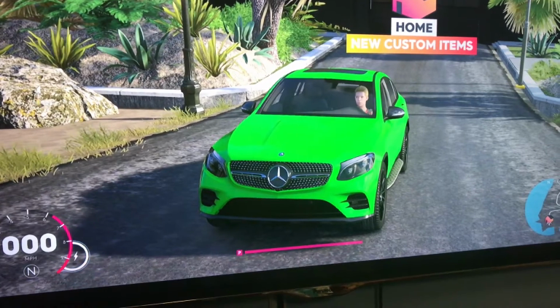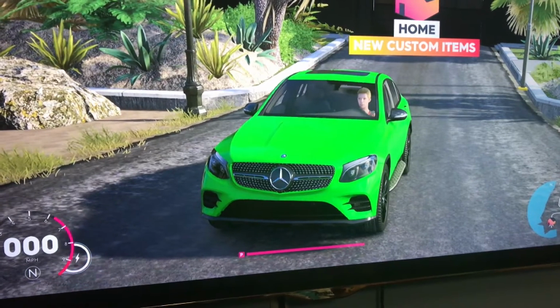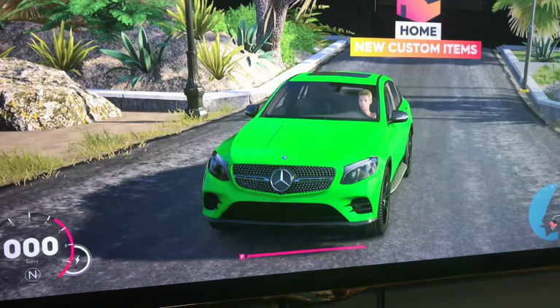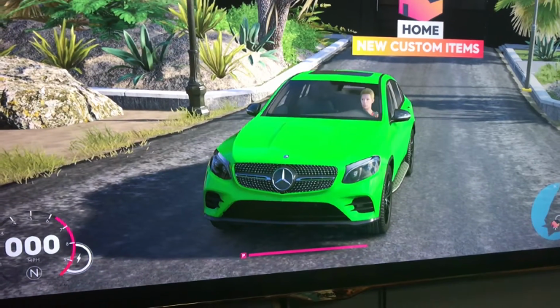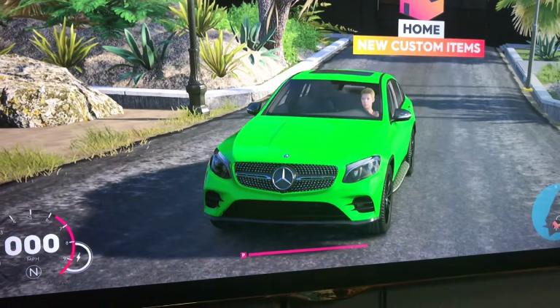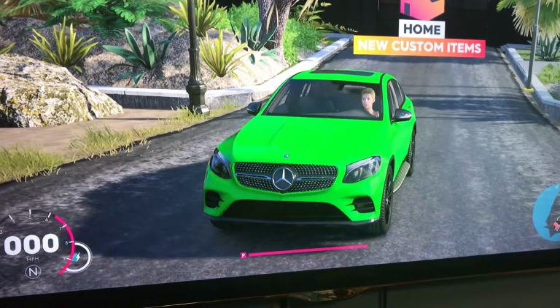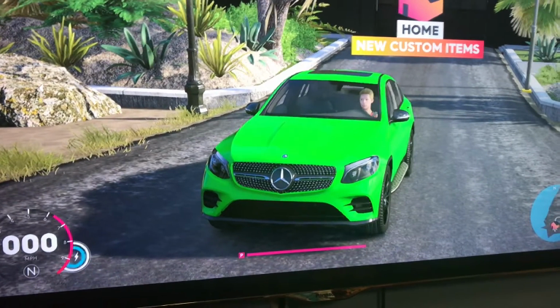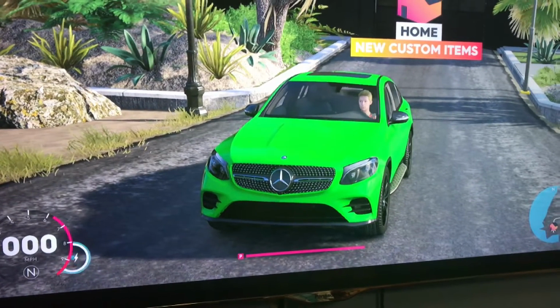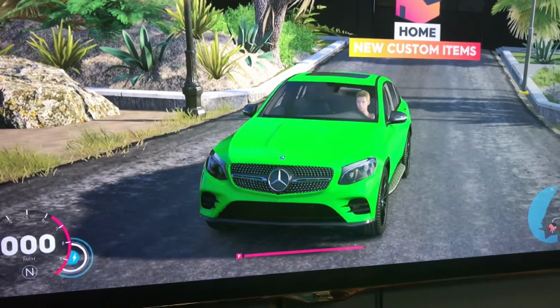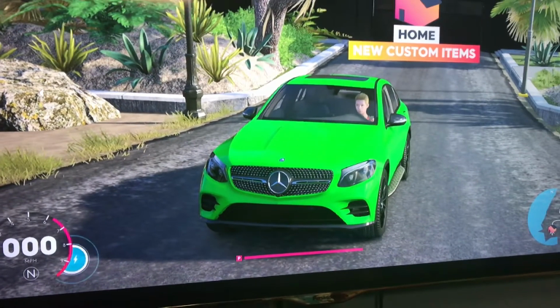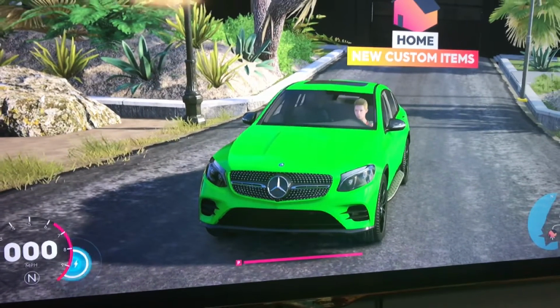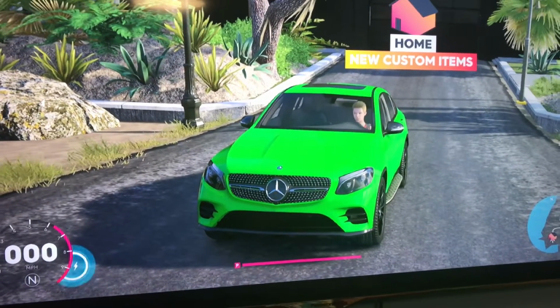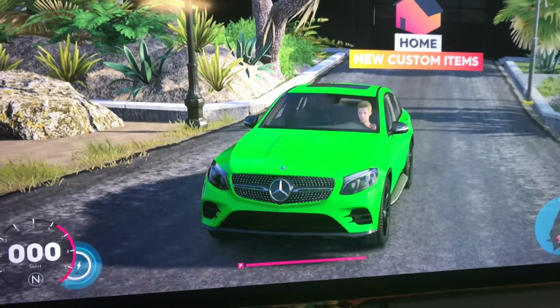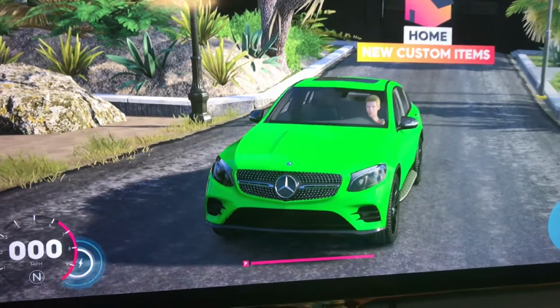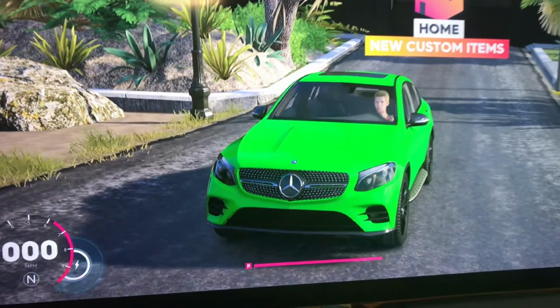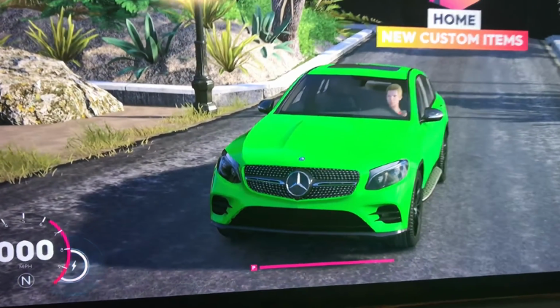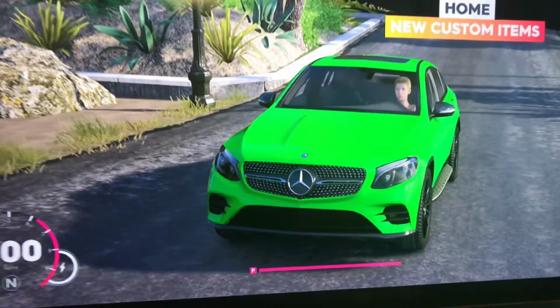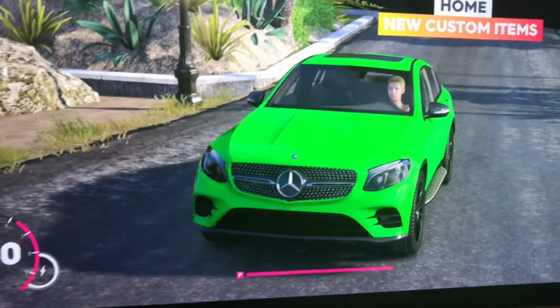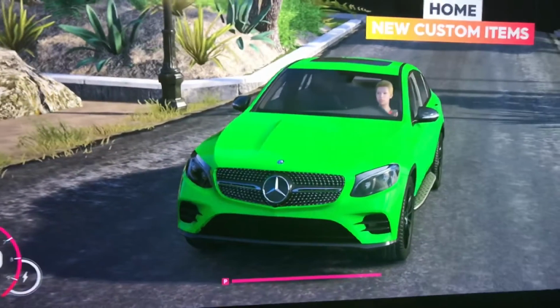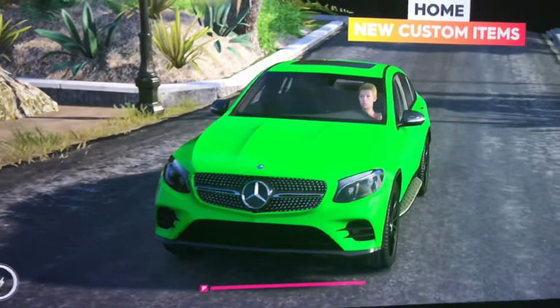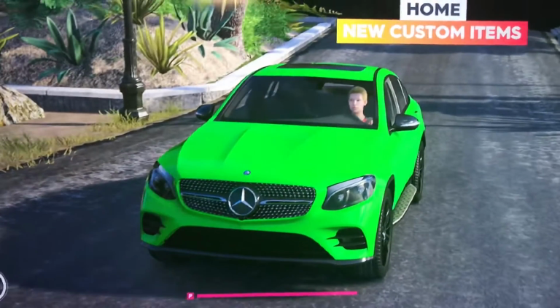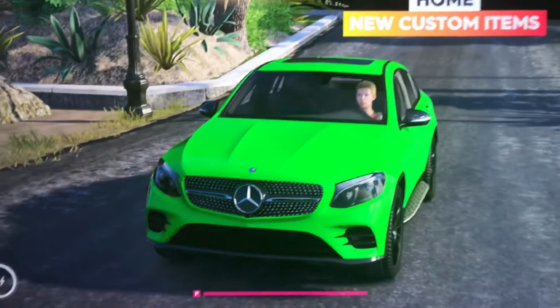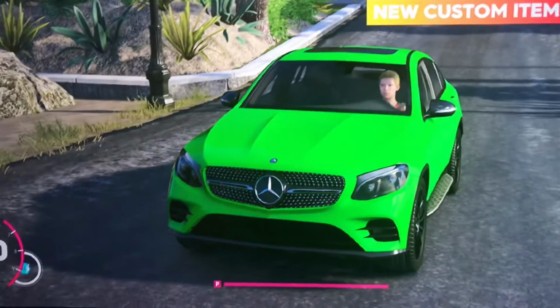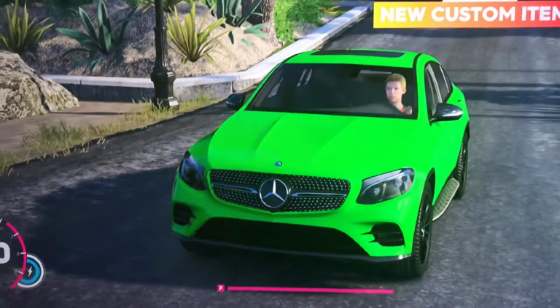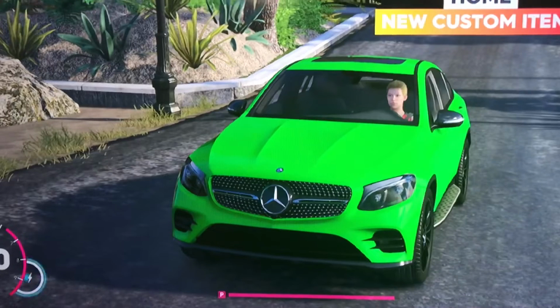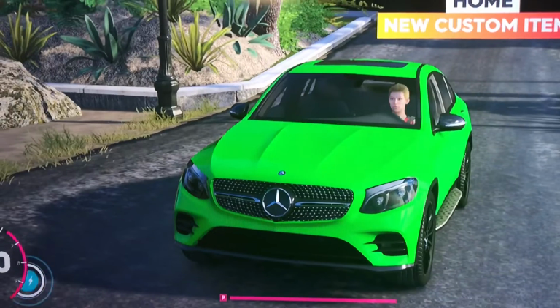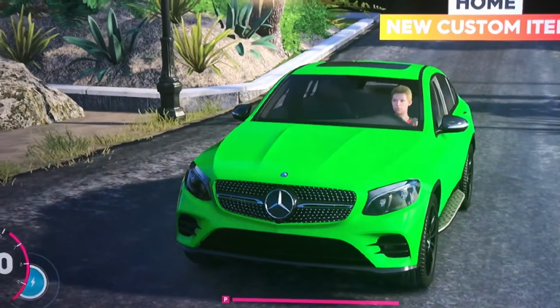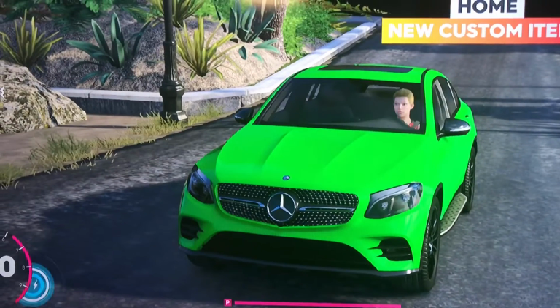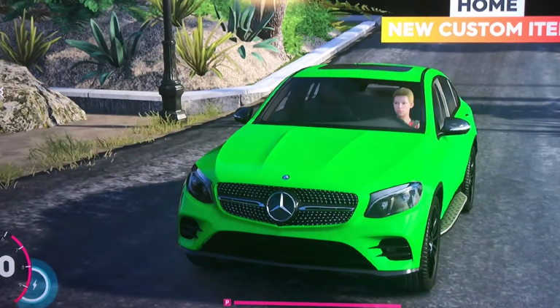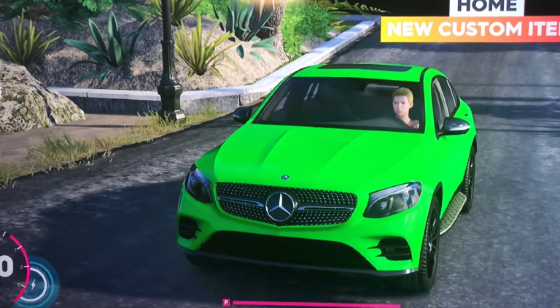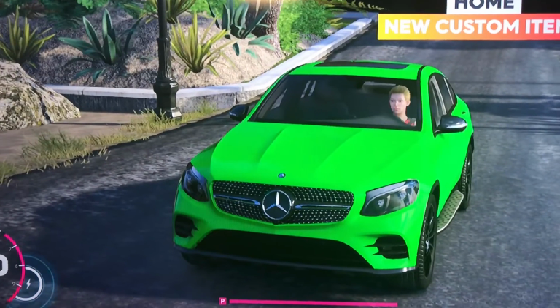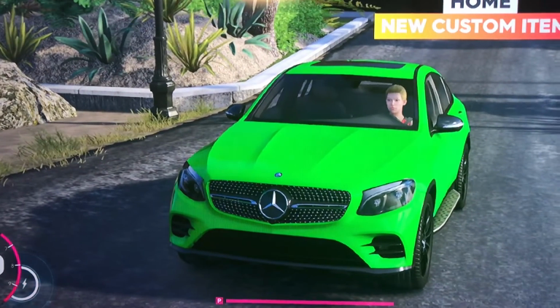I just found a trick in The Crew 2, and to do it, I'm going to use my Mercedes GLC Coupe.